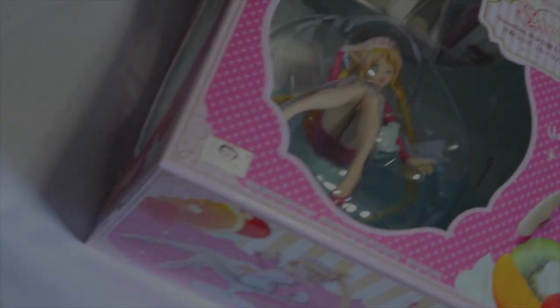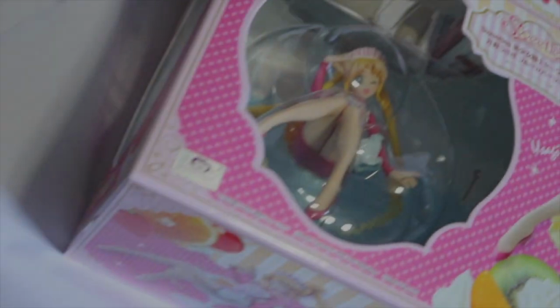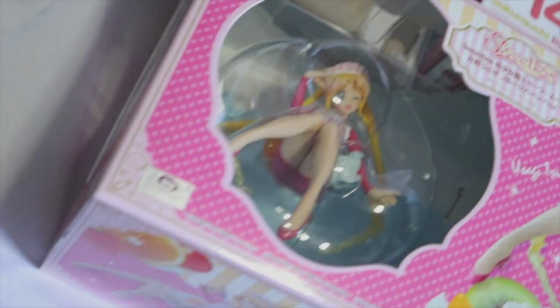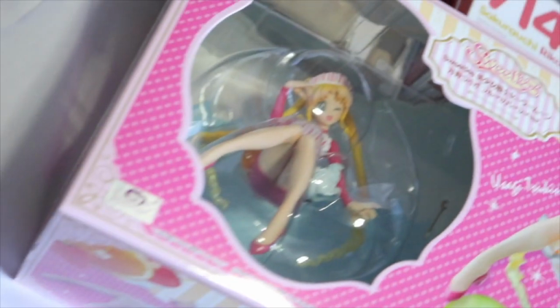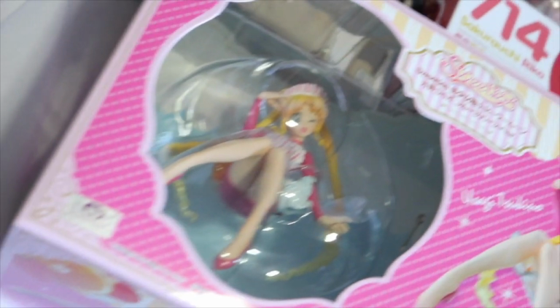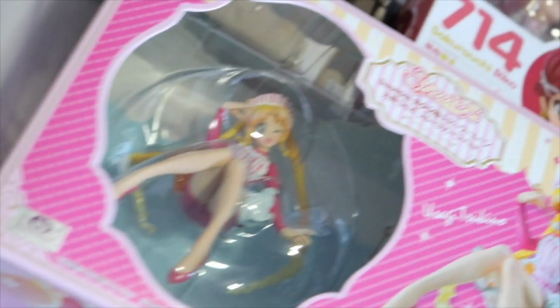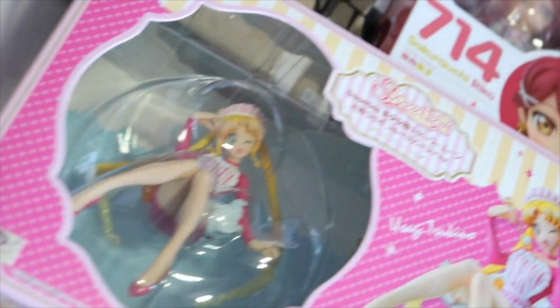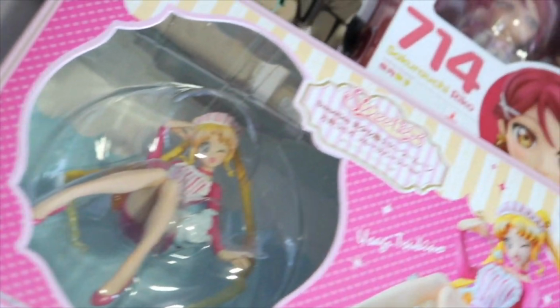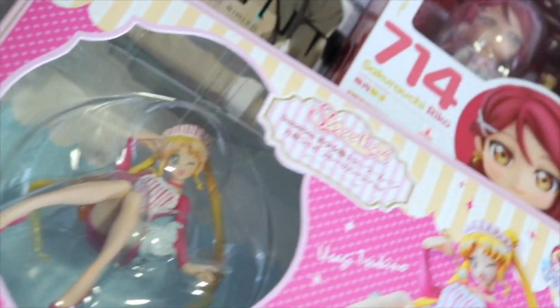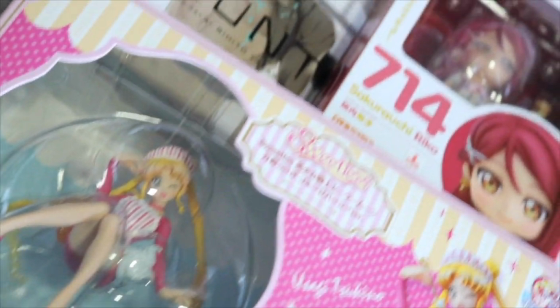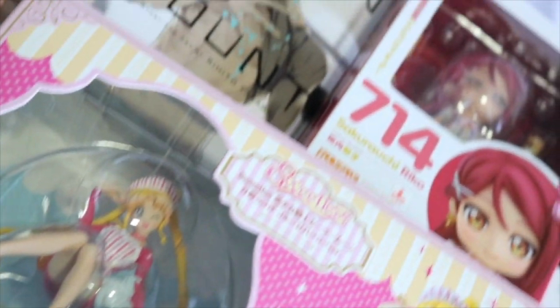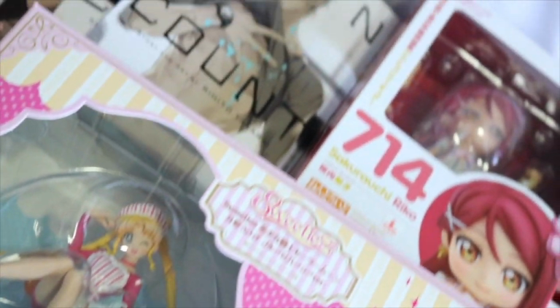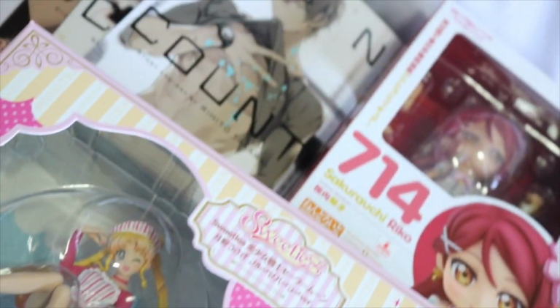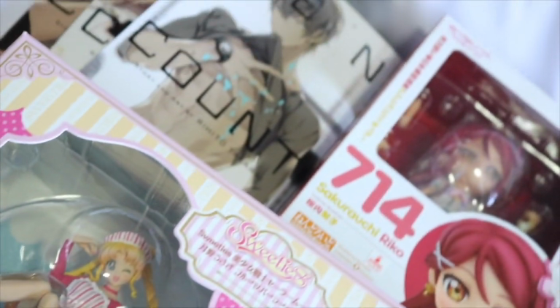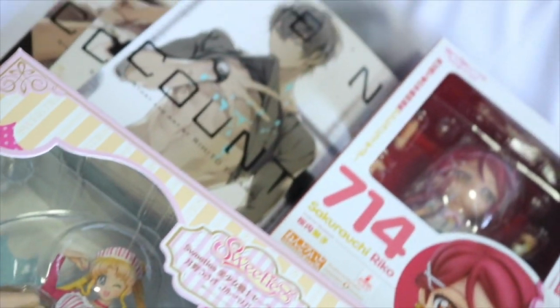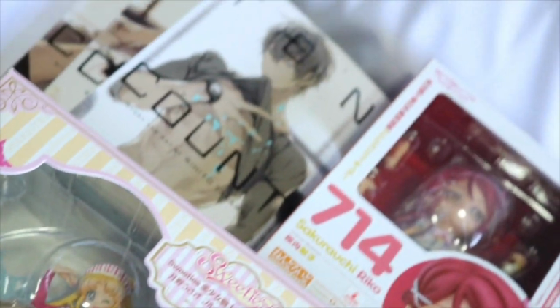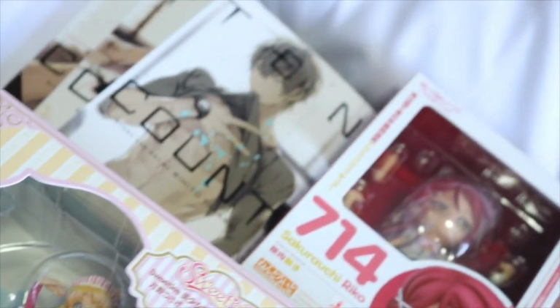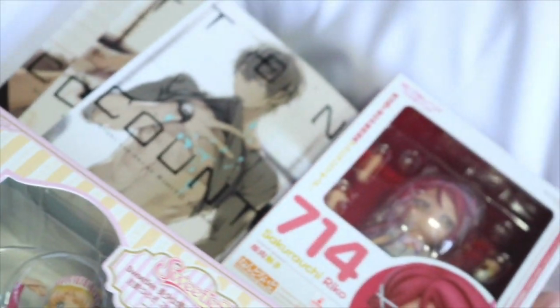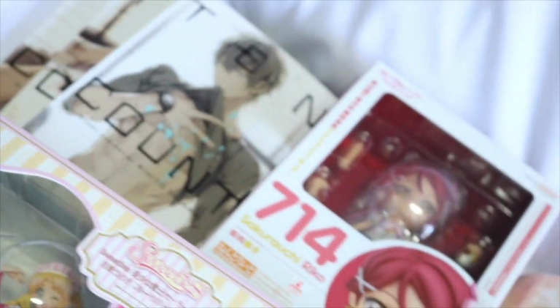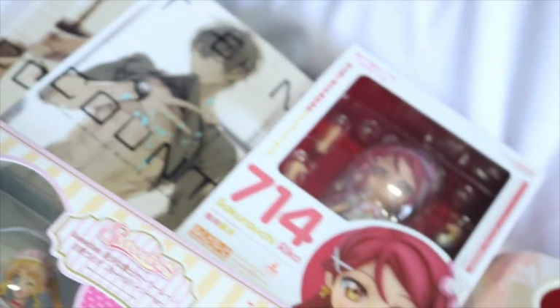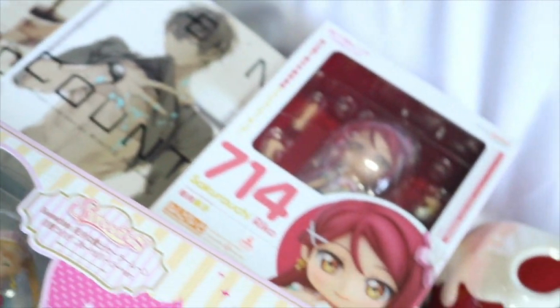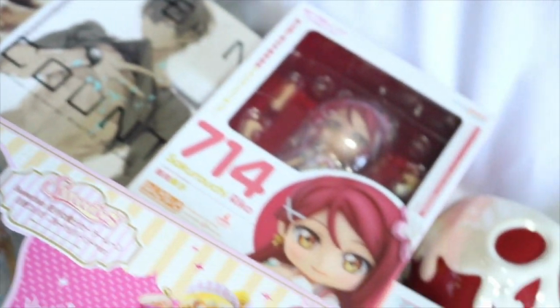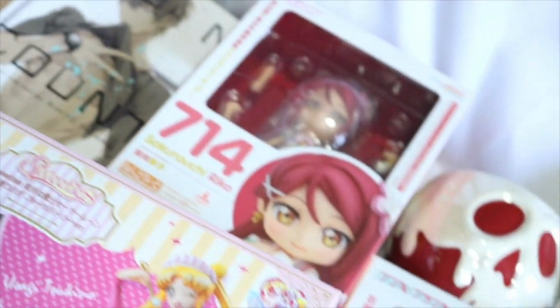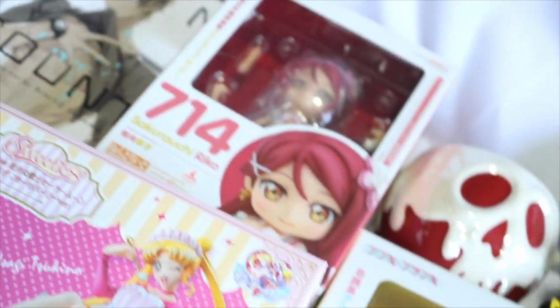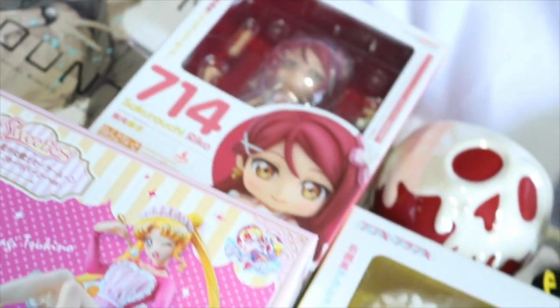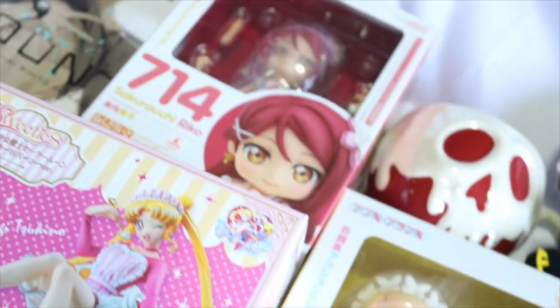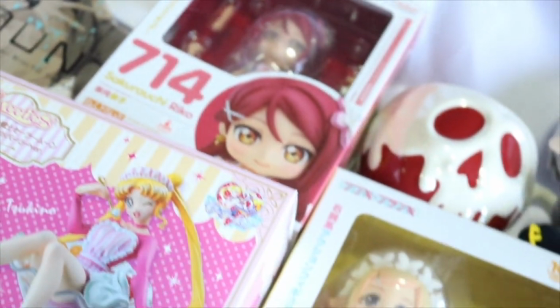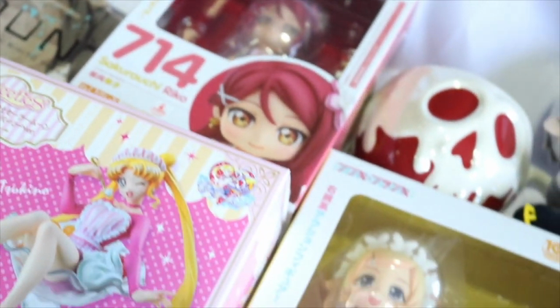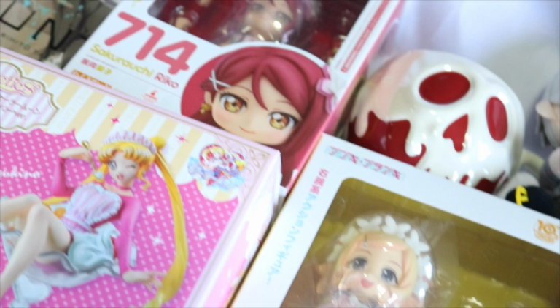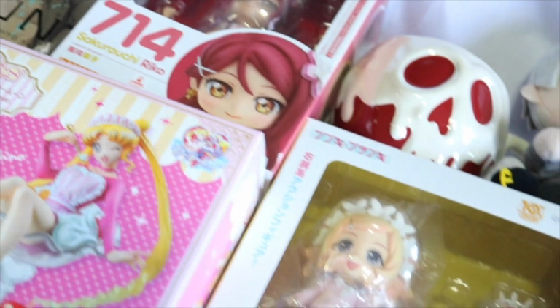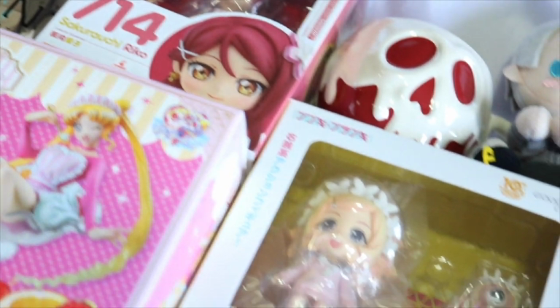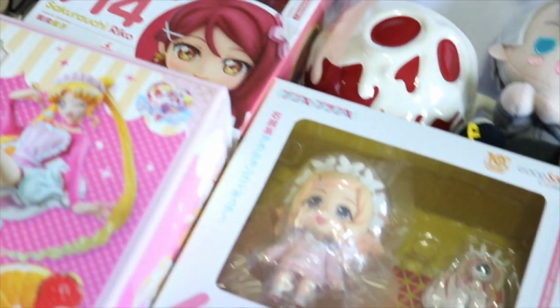Hi everyone! I'm Nendo Kitty-chan and it's time for my June anime figure and merch haul!